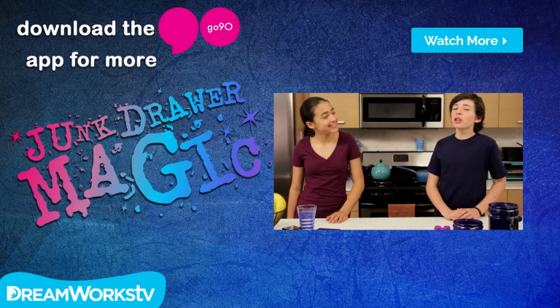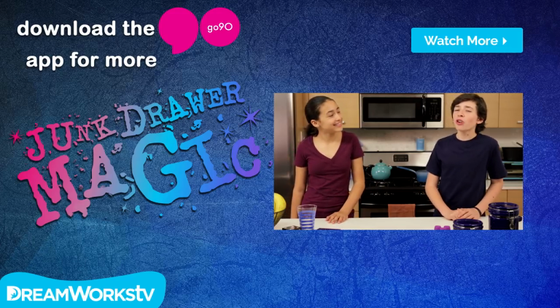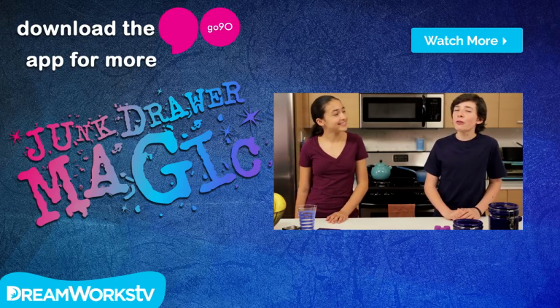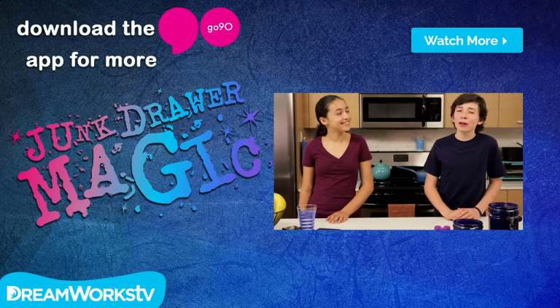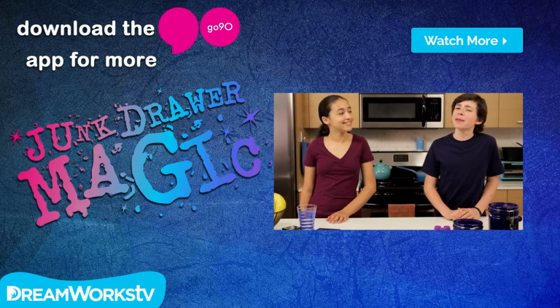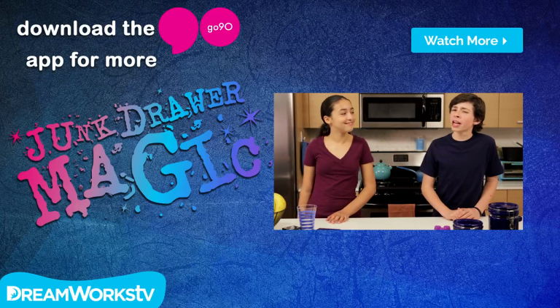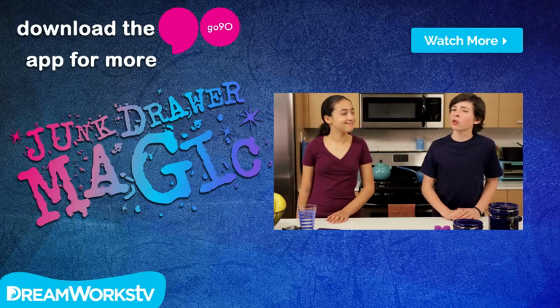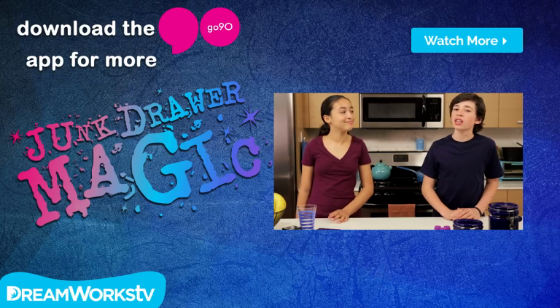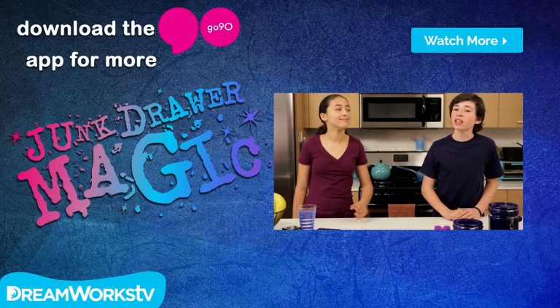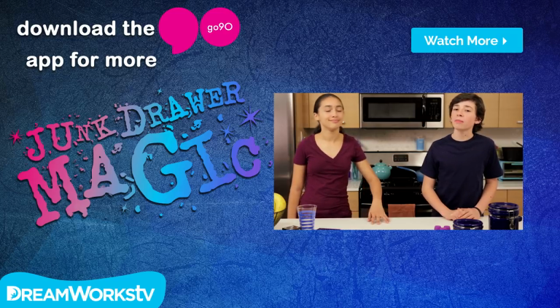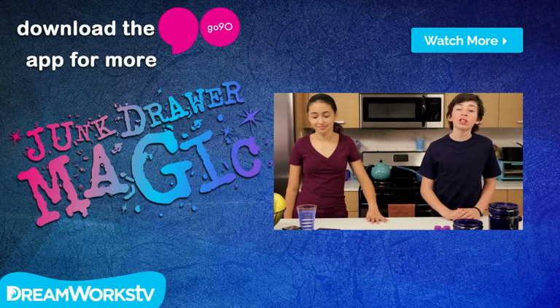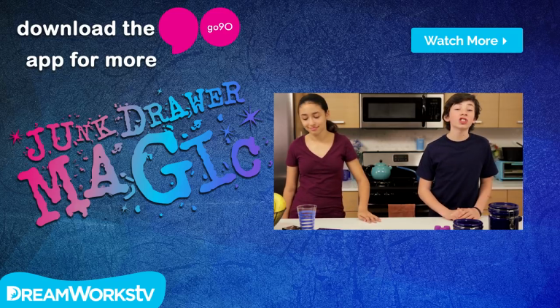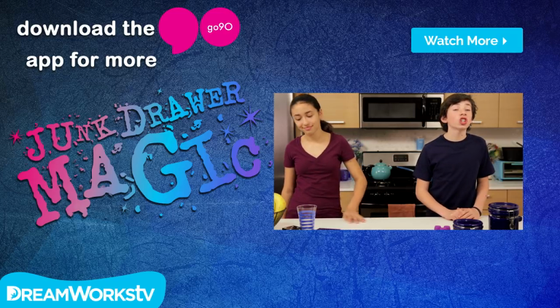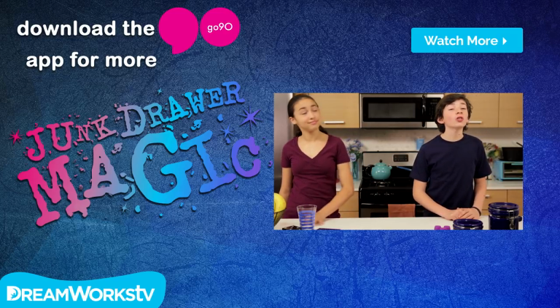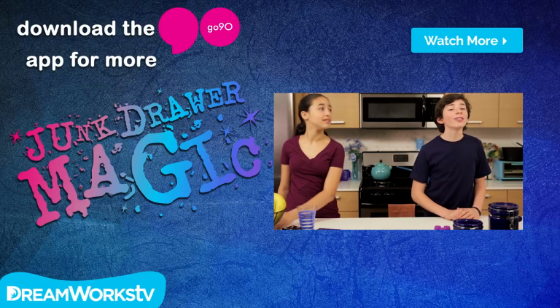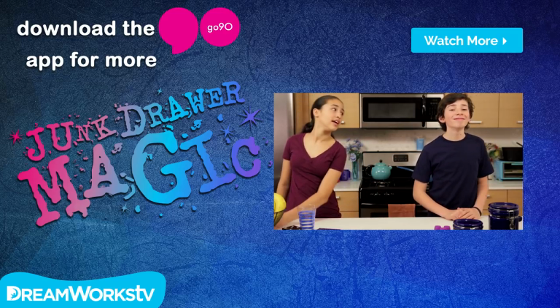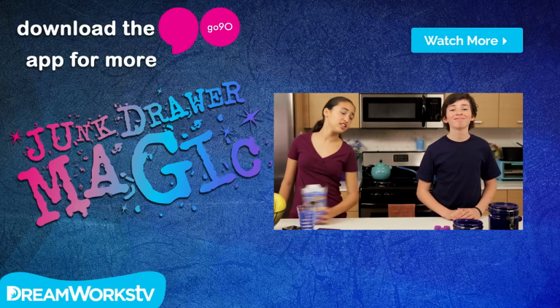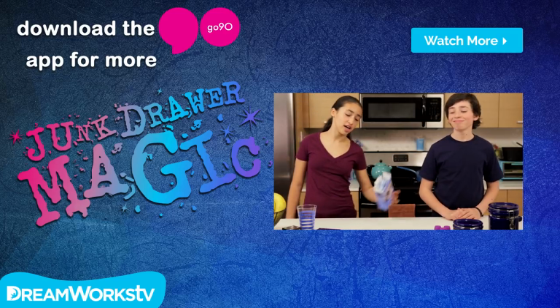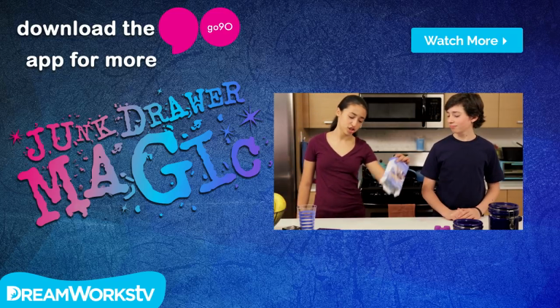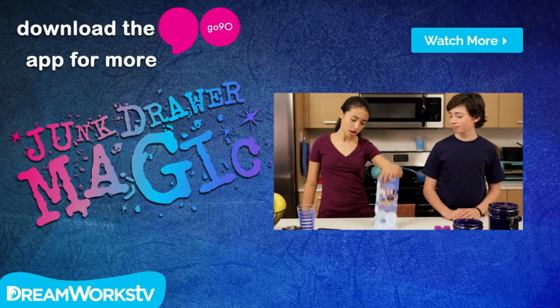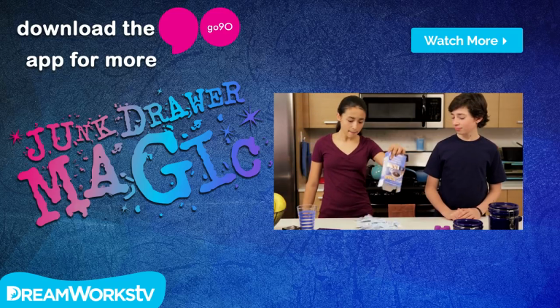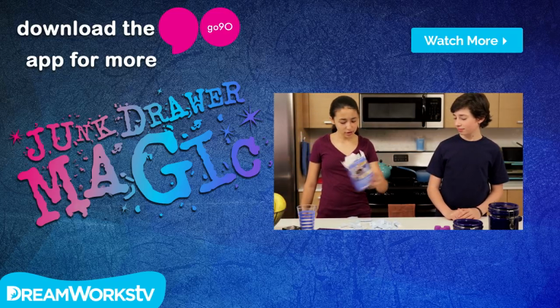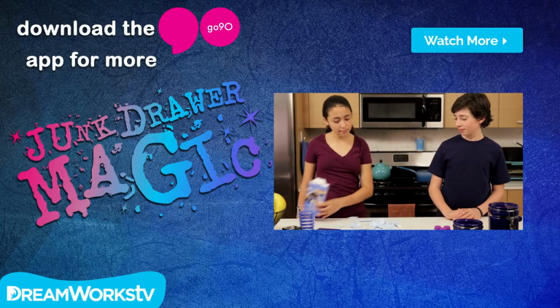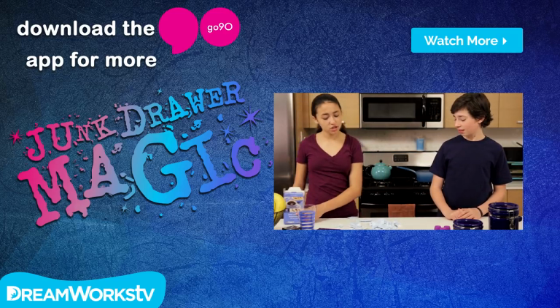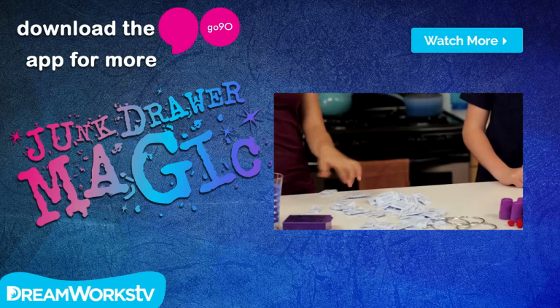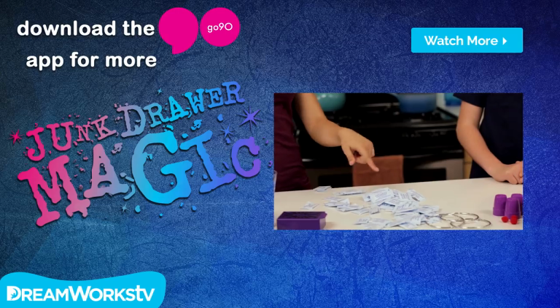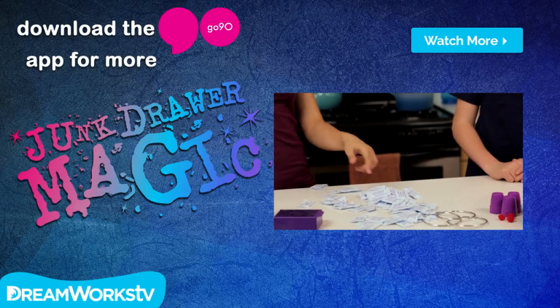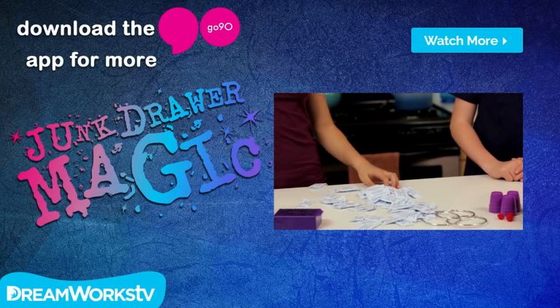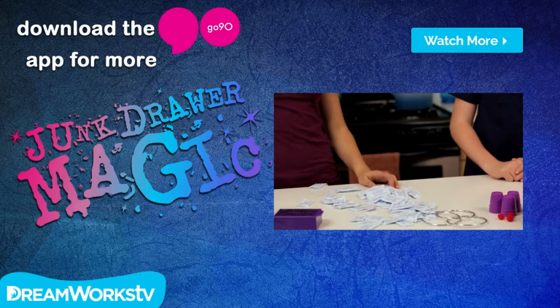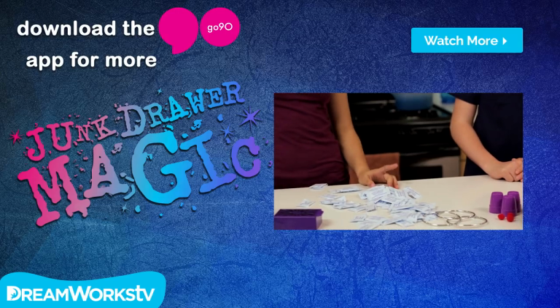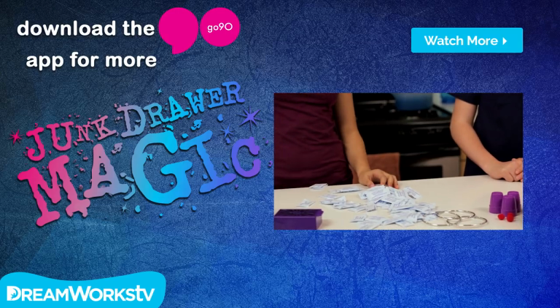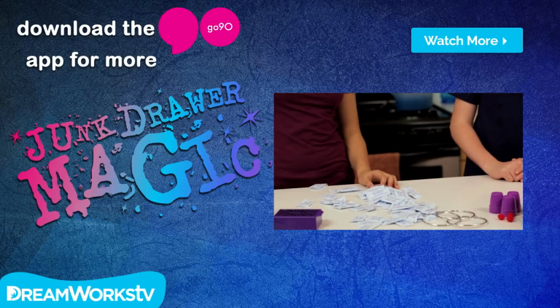You can make more Junk Drawer Magic appear by downloading Go90 on your tablet or smartphone. Always get a parent's permission before downloading anything from the internet.